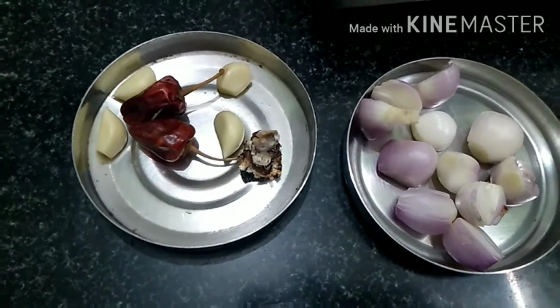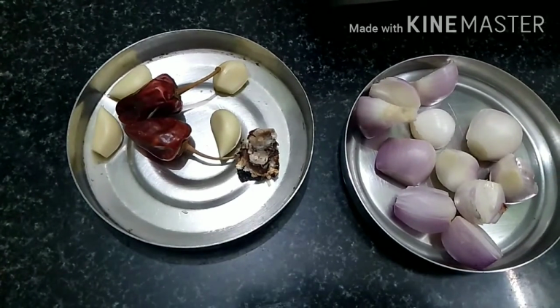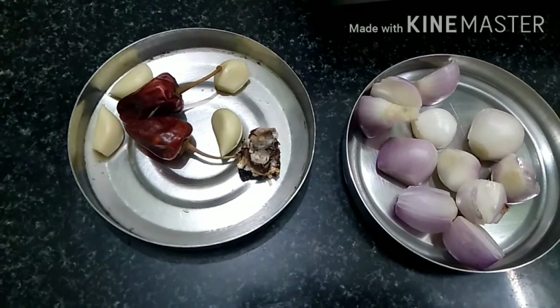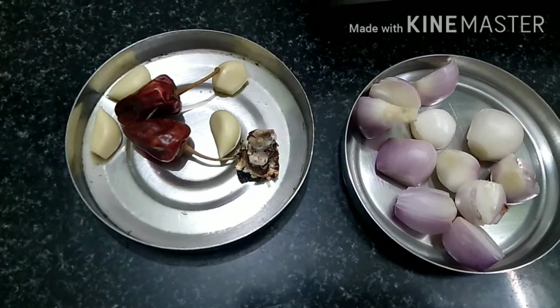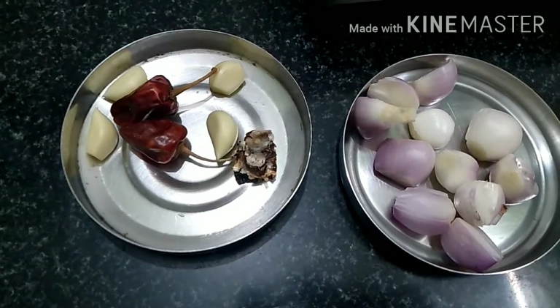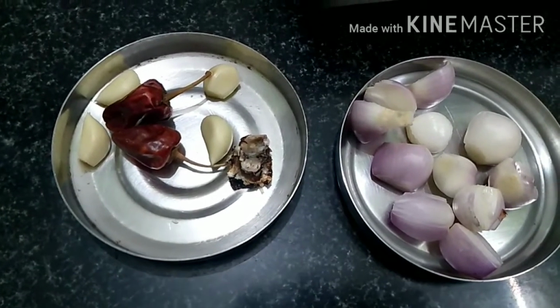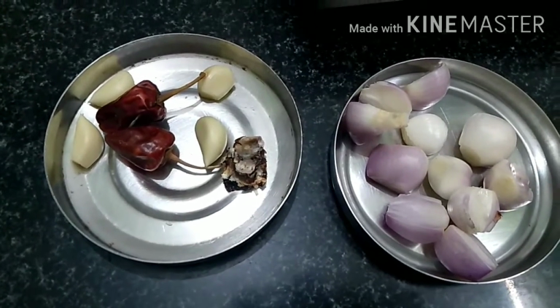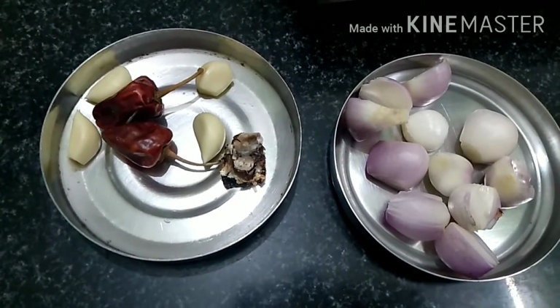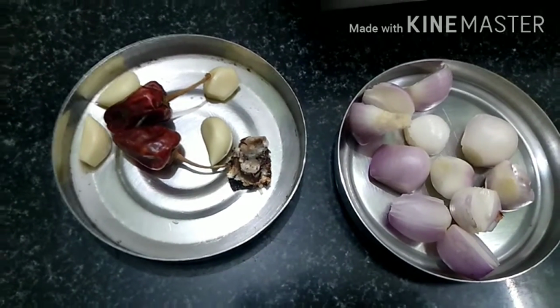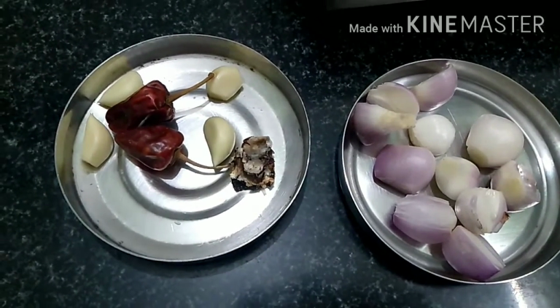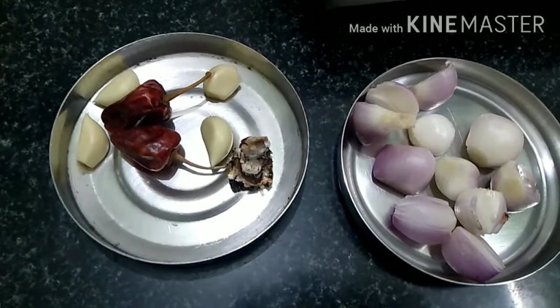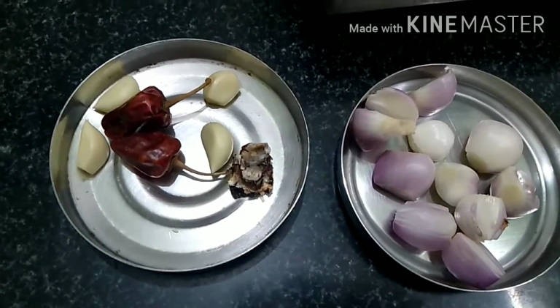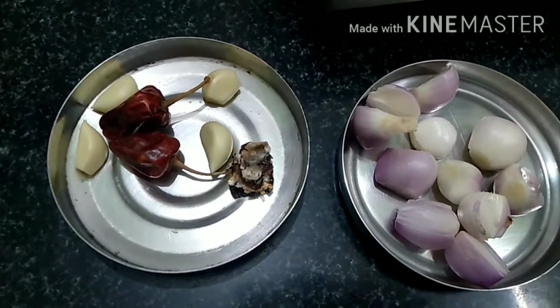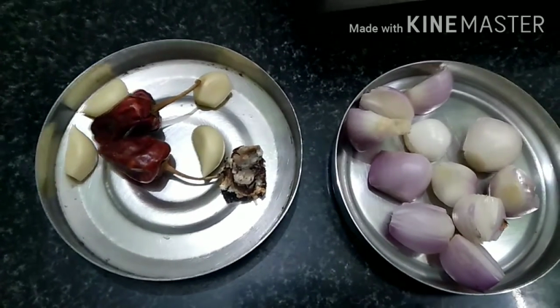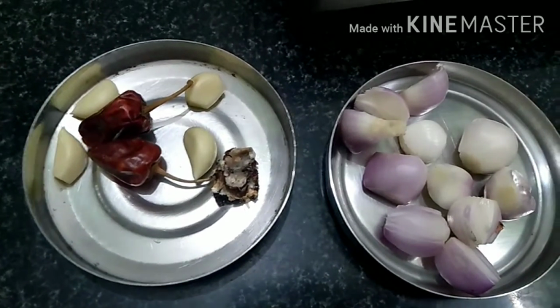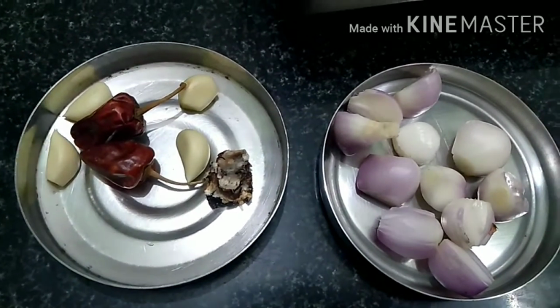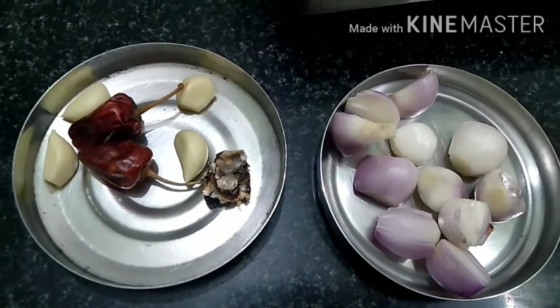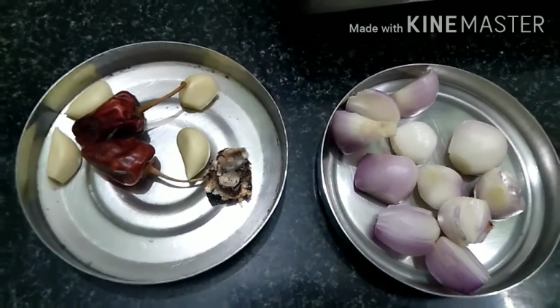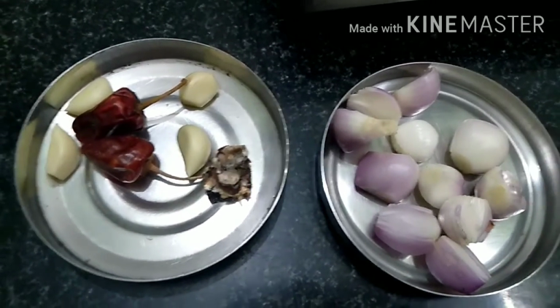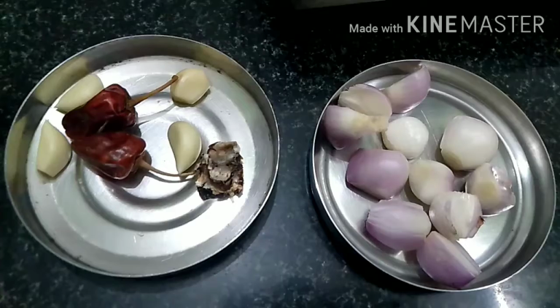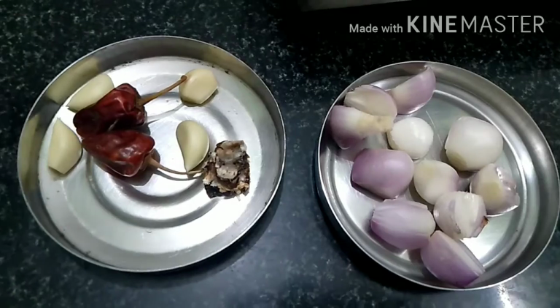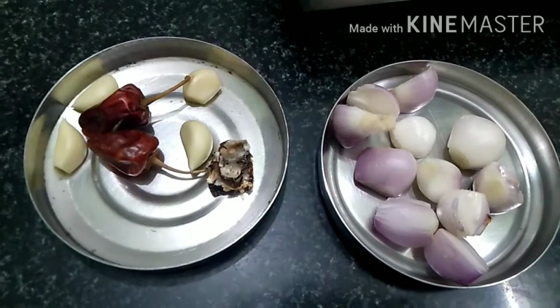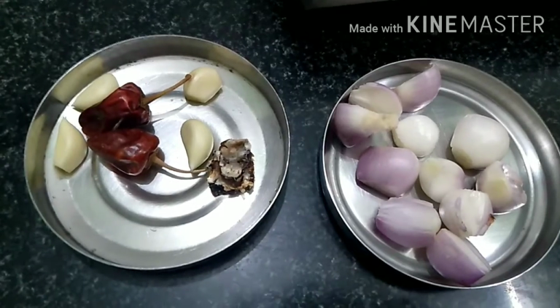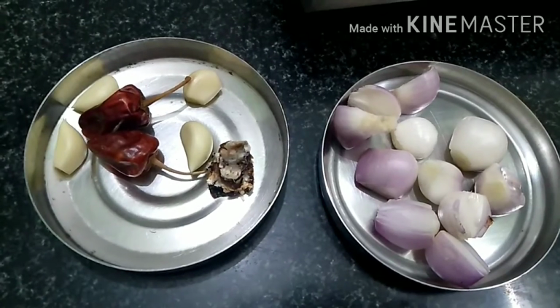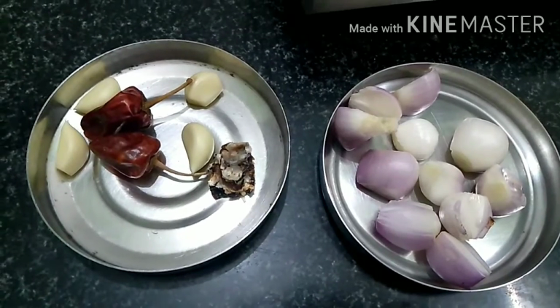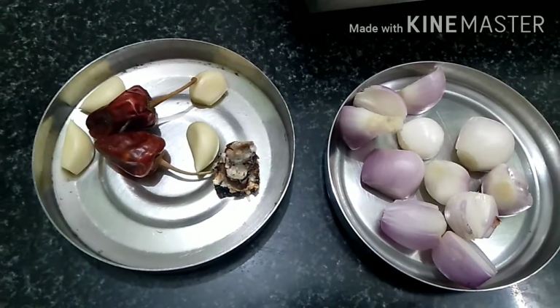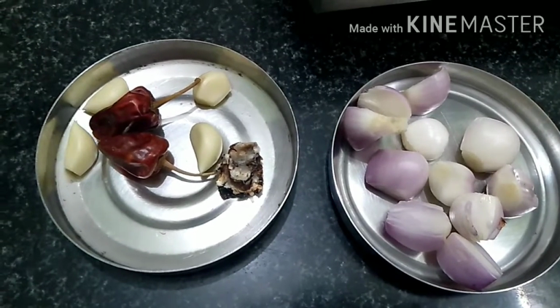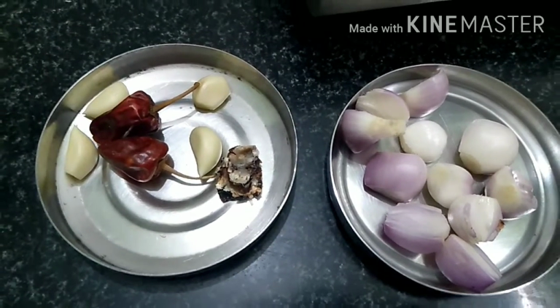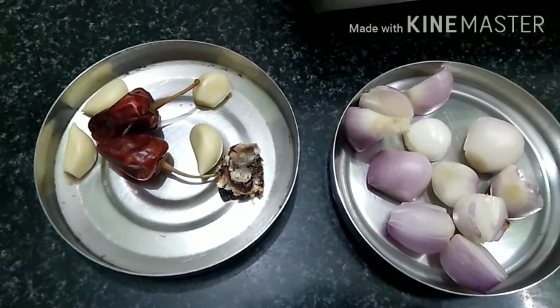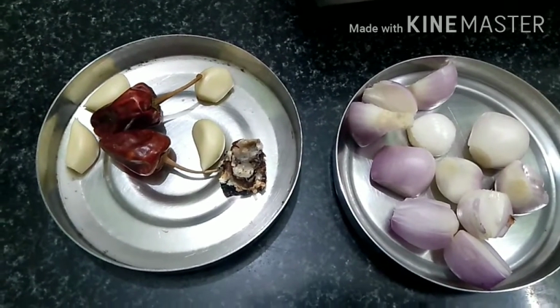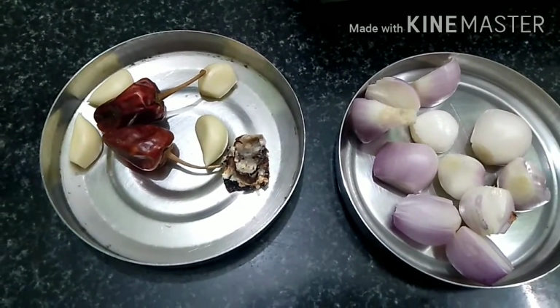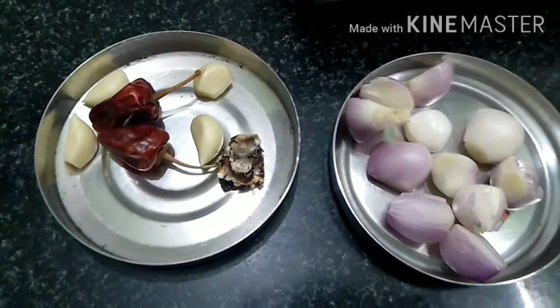If you eat it, you will know how much you like it. Let's see how to make it.